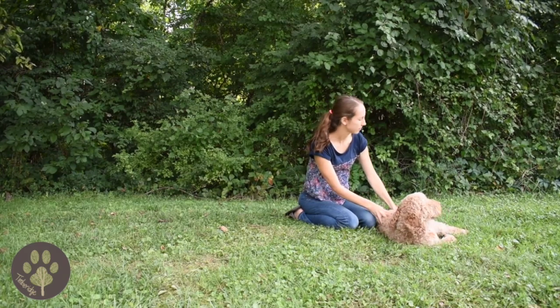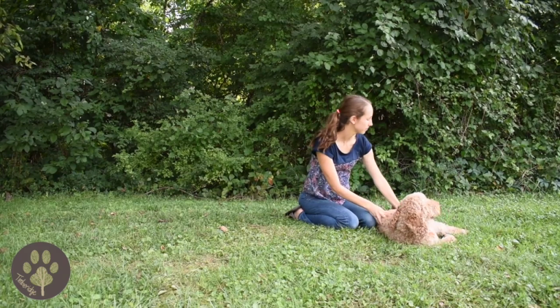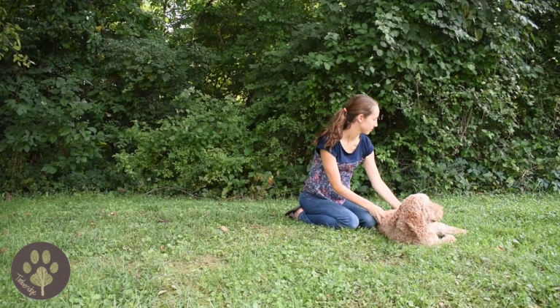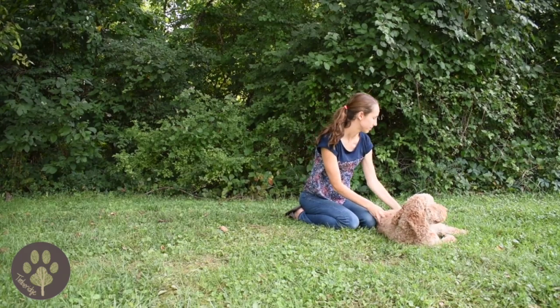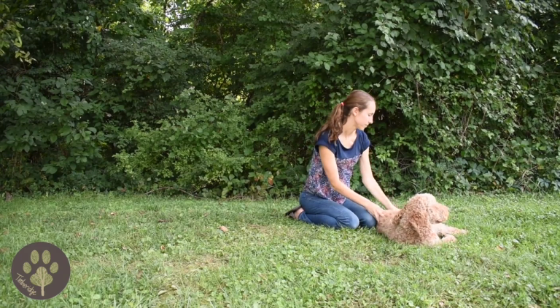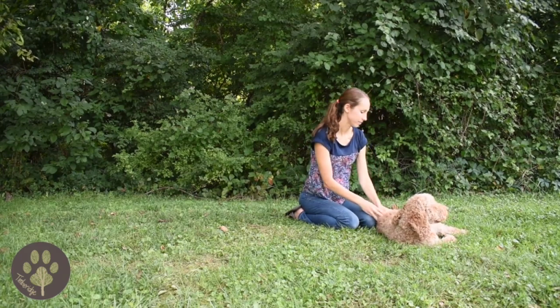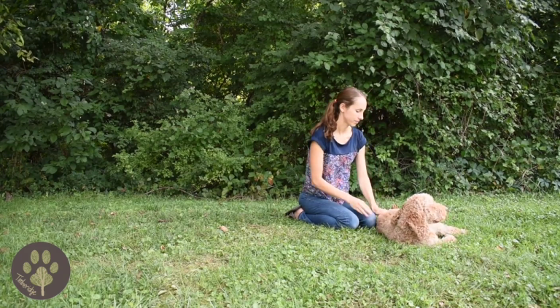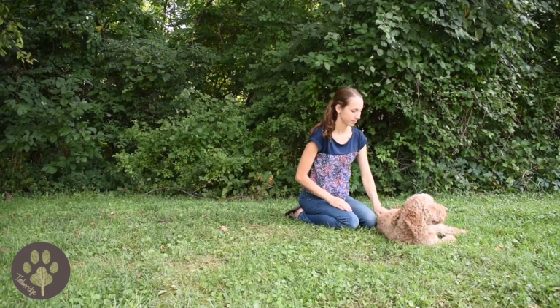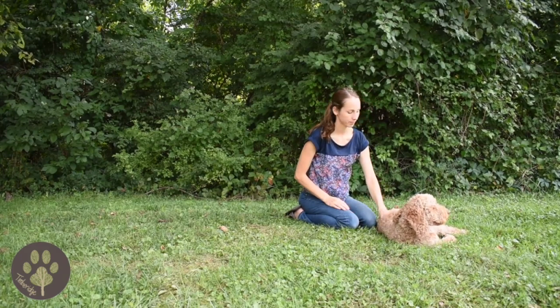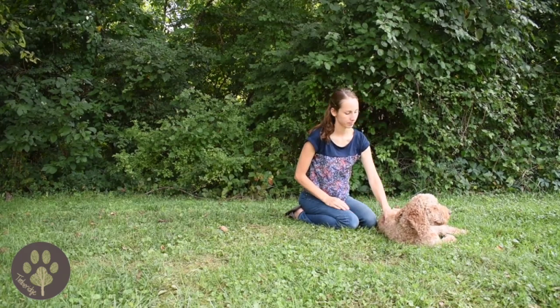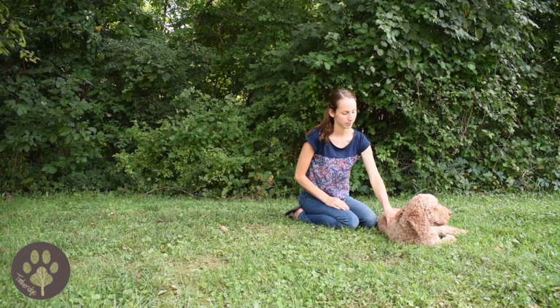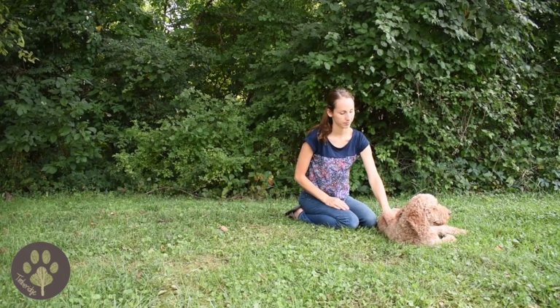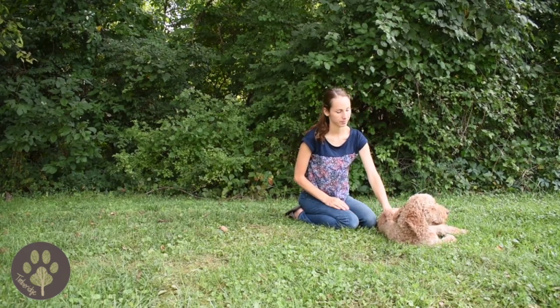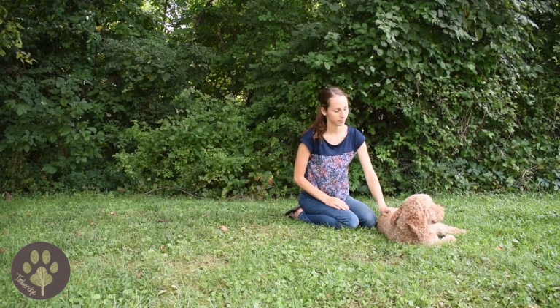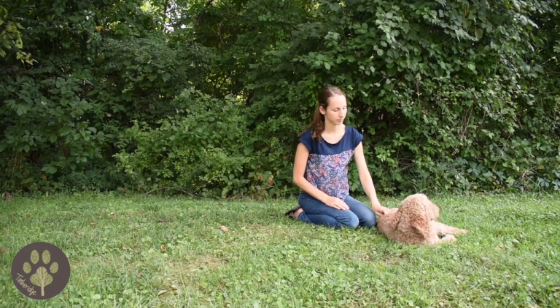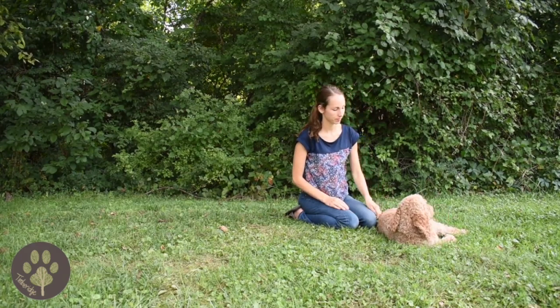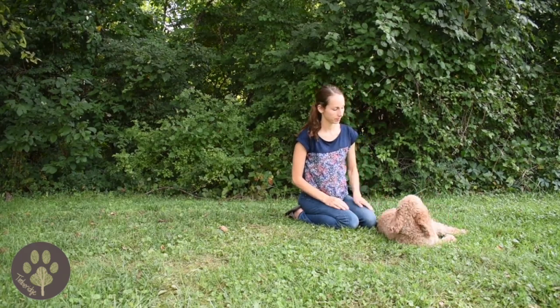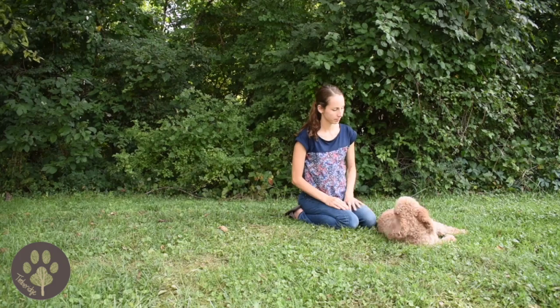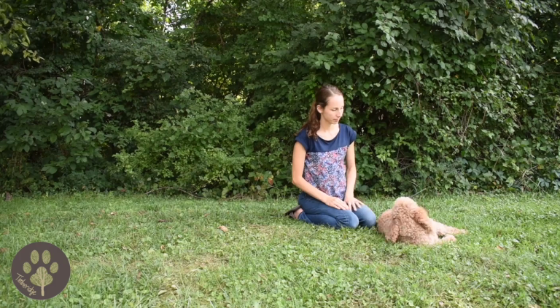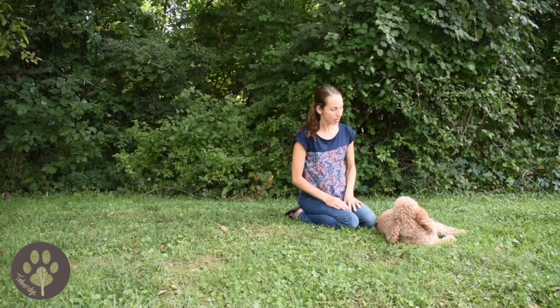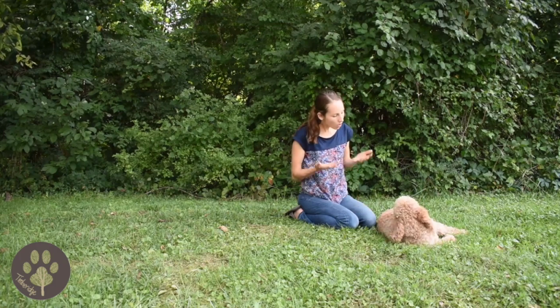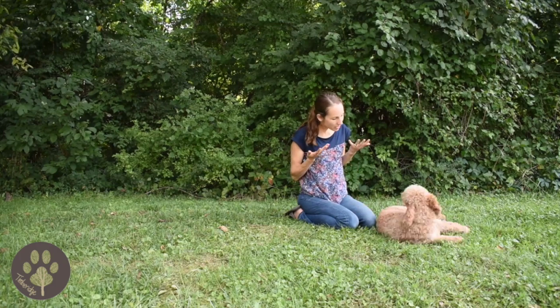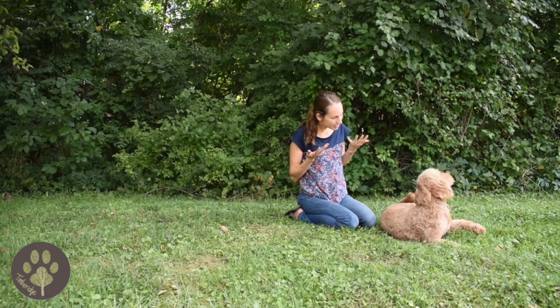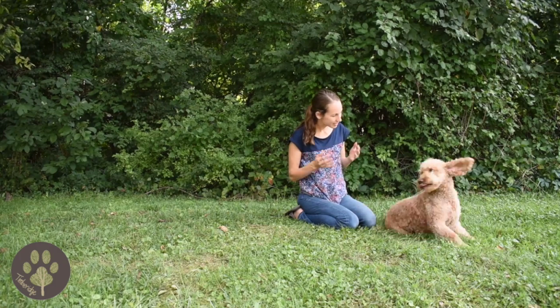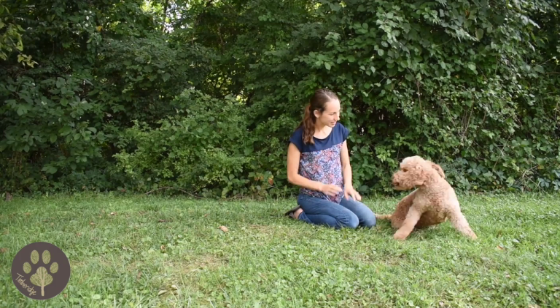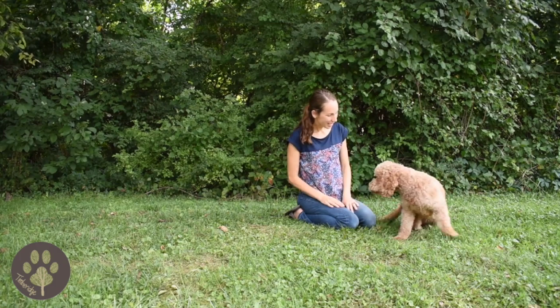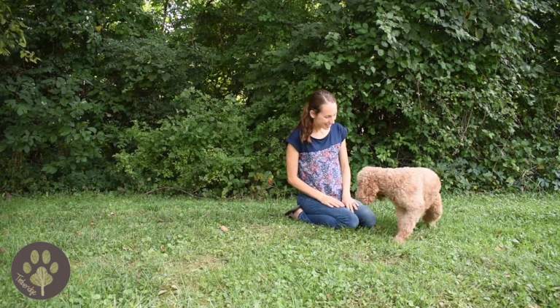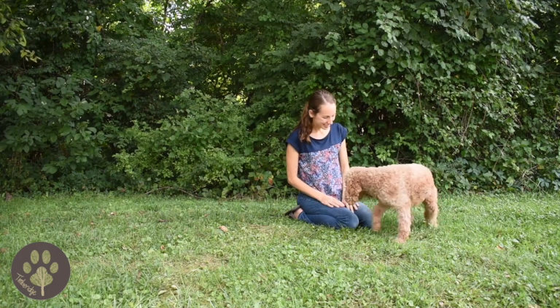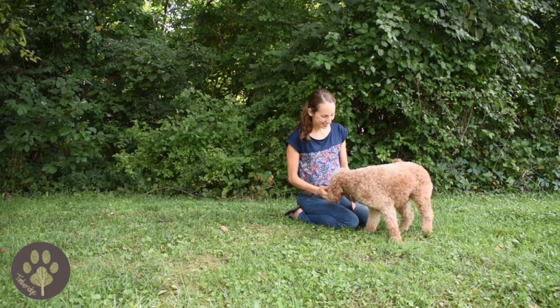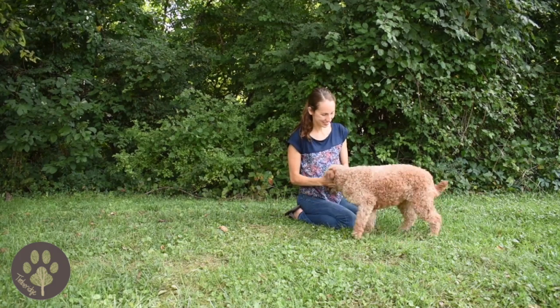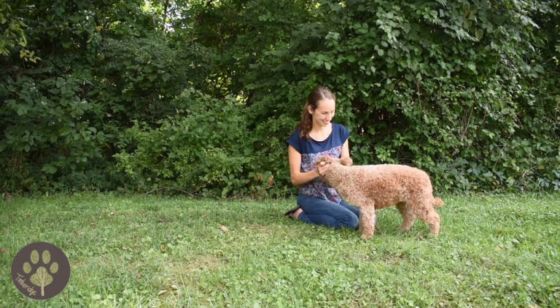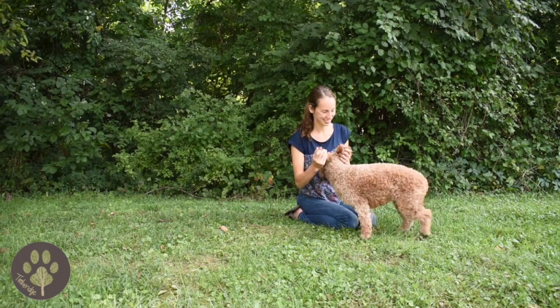Then when you are all finished, you can tell your puppy 'okay' and give her a release, so she knows she's done and has done a great job.